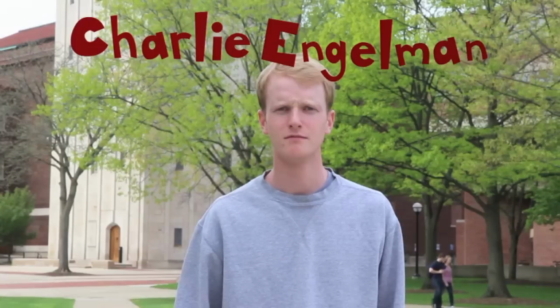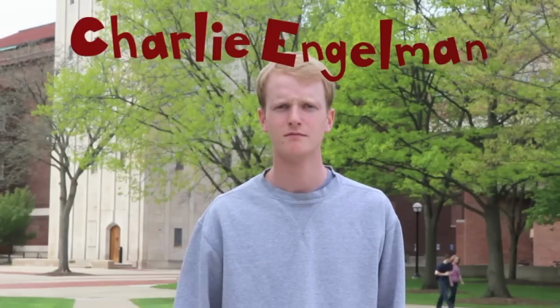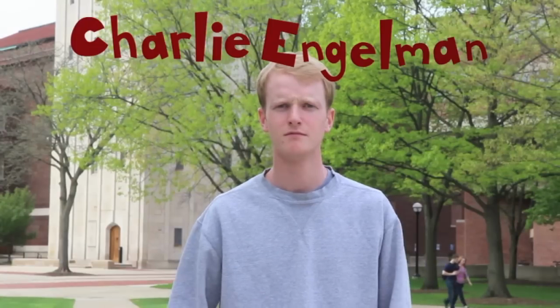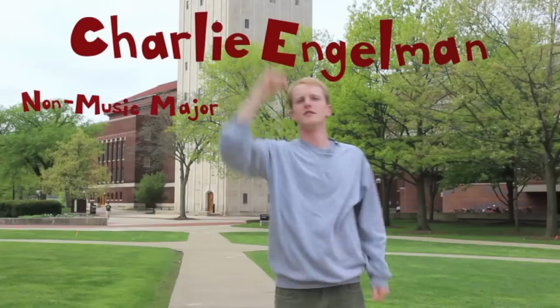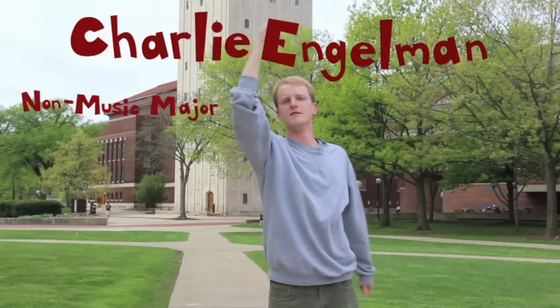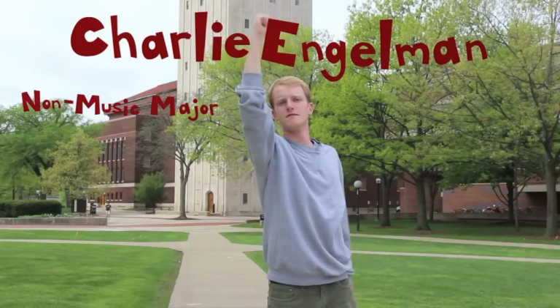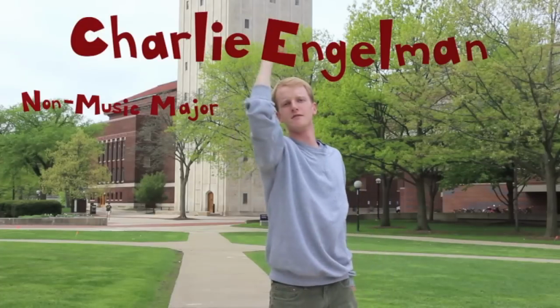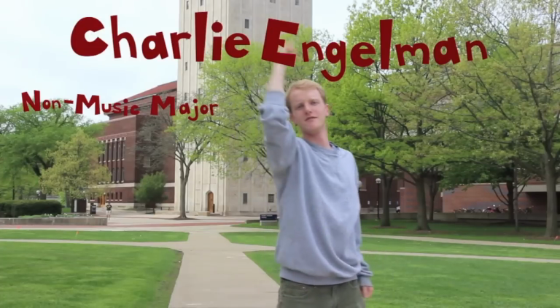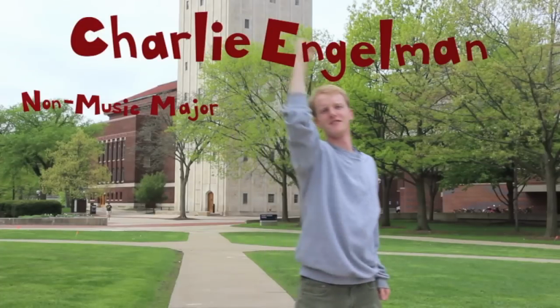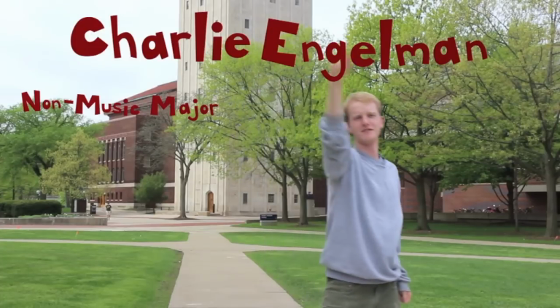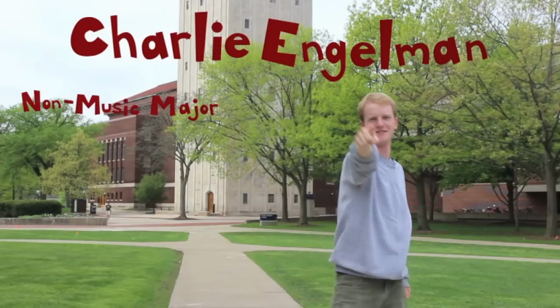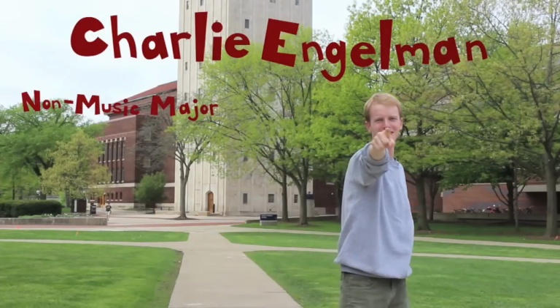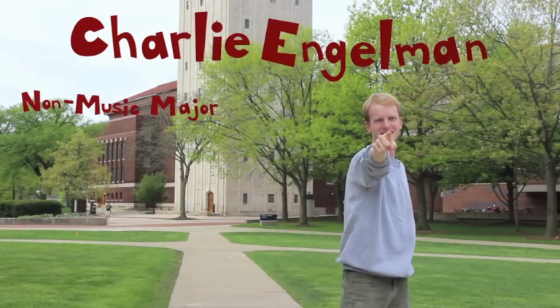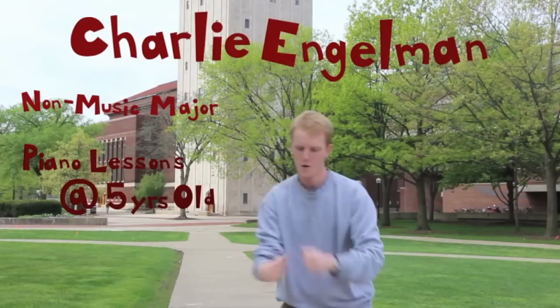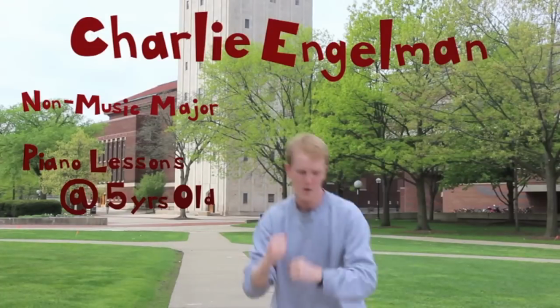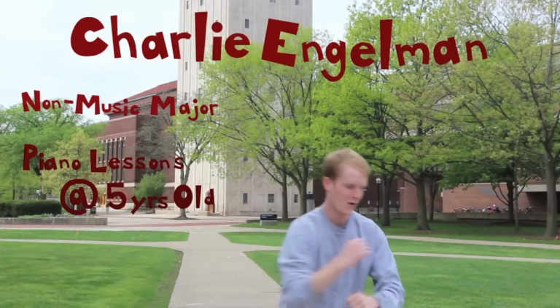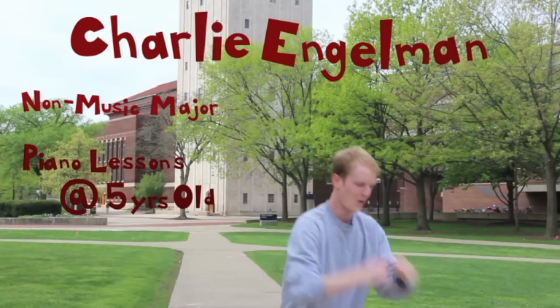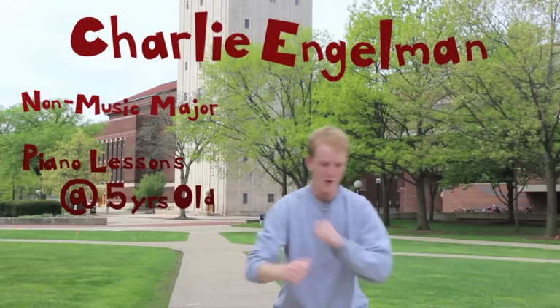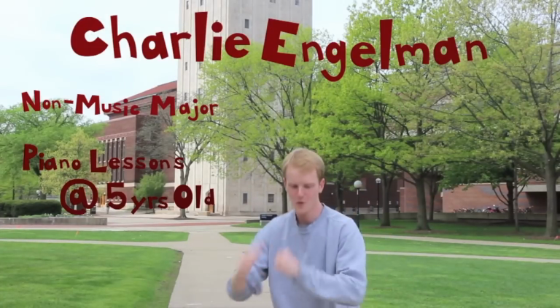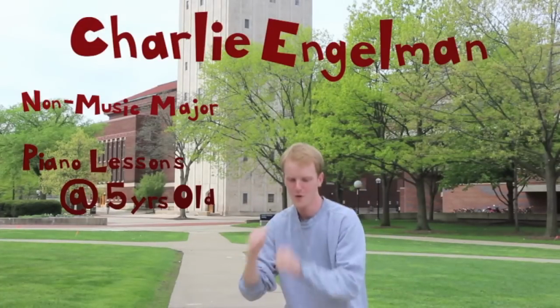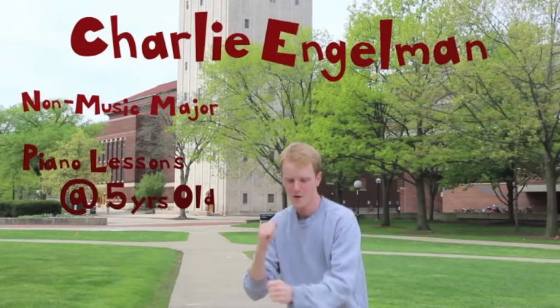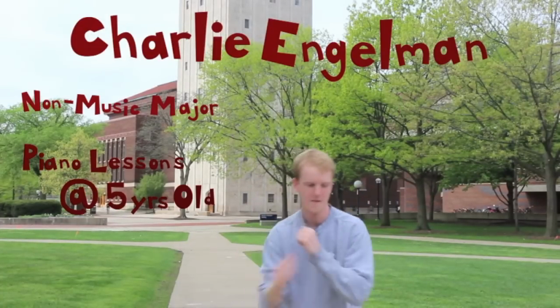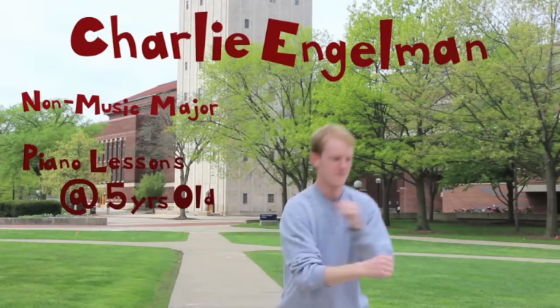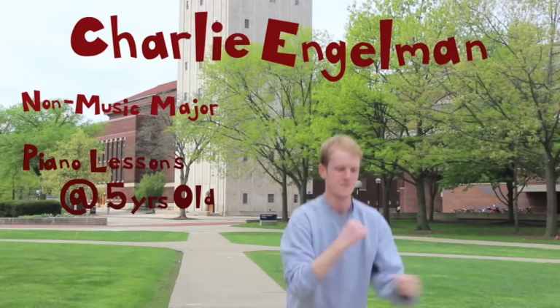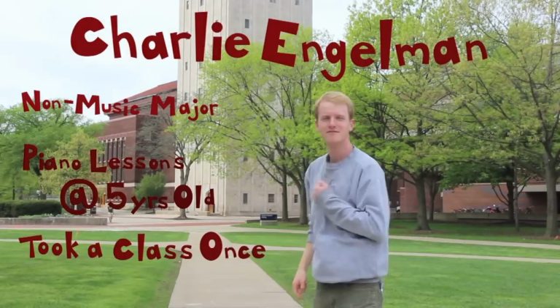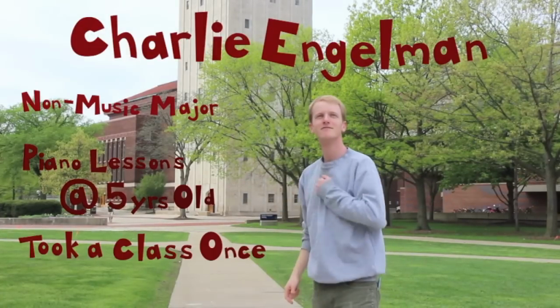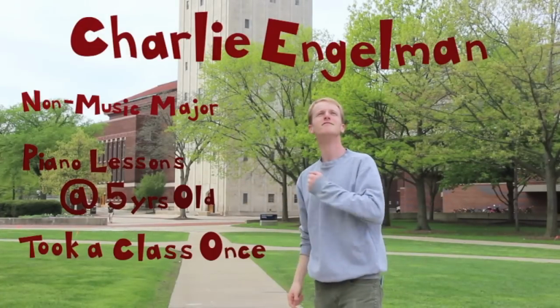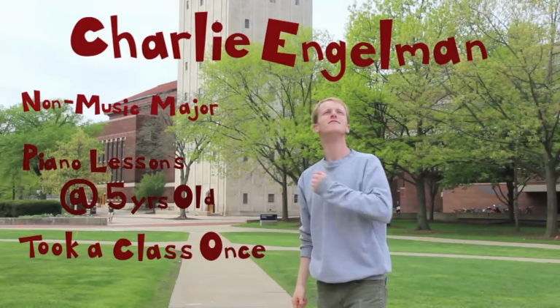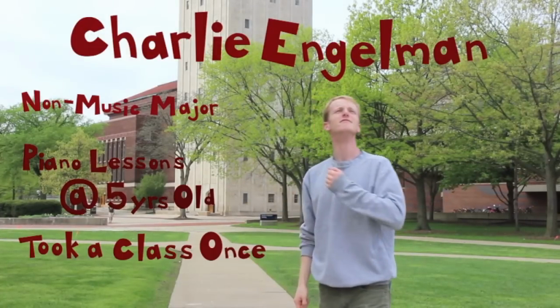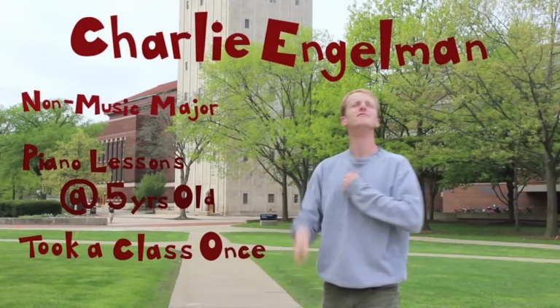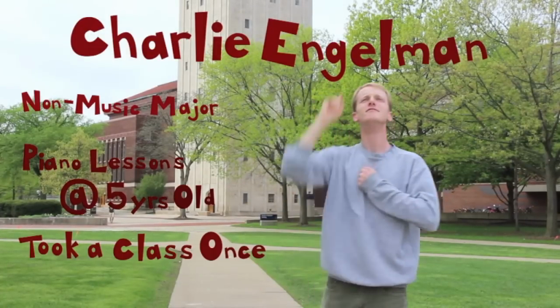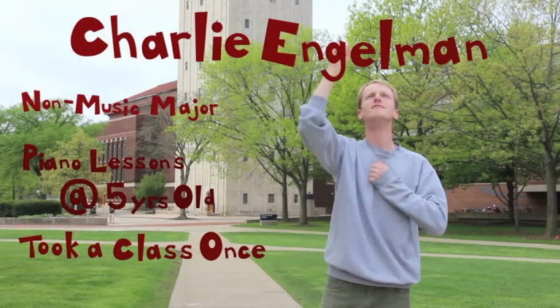Charlie Engelman — undergraduate non-music major, took piano lessons when he was five, and a carillon class last year.